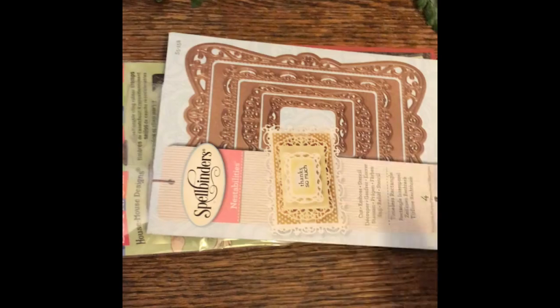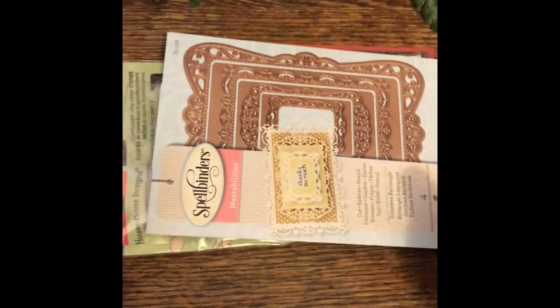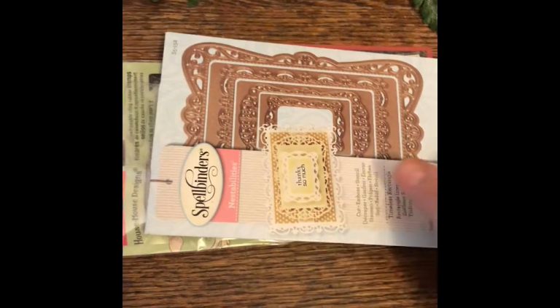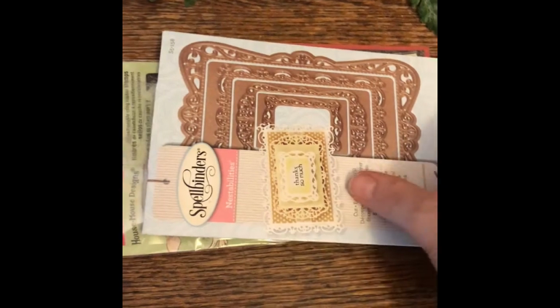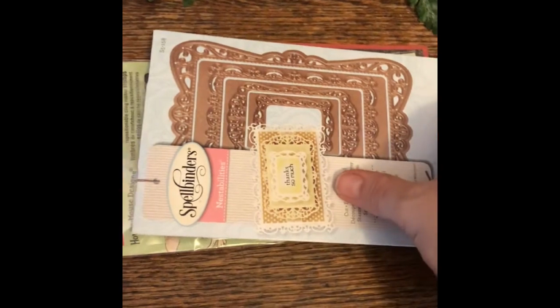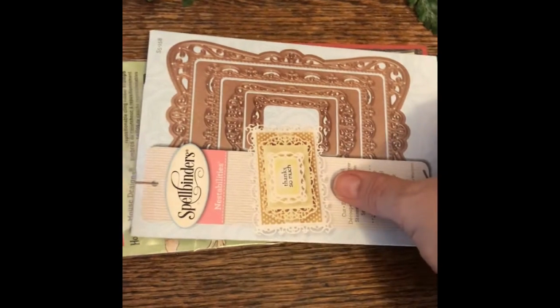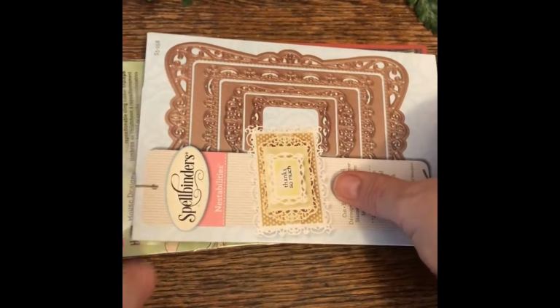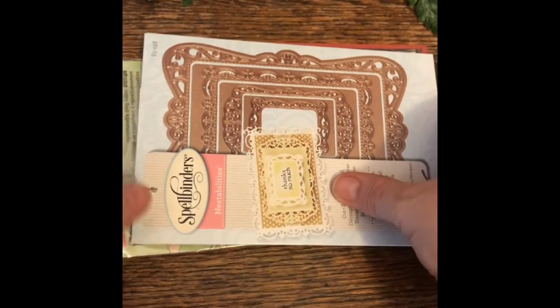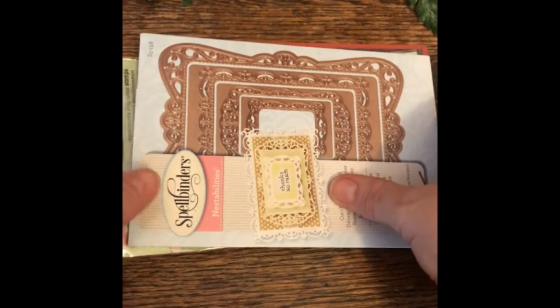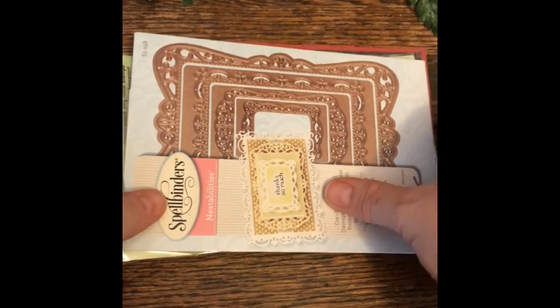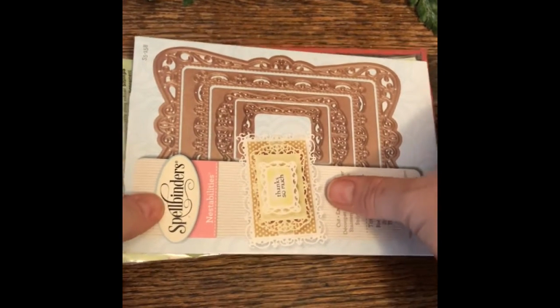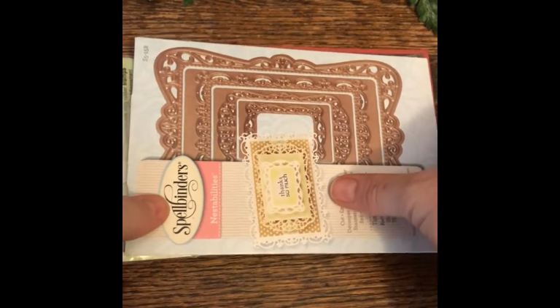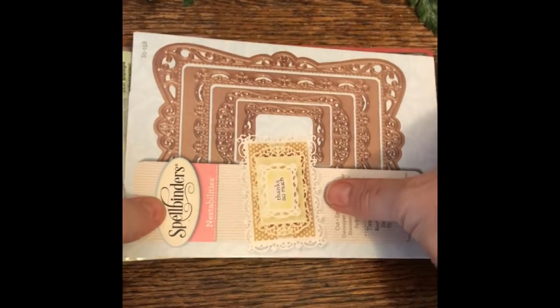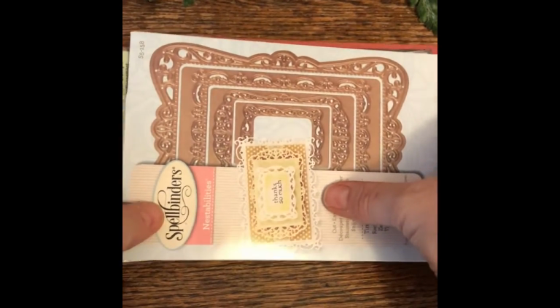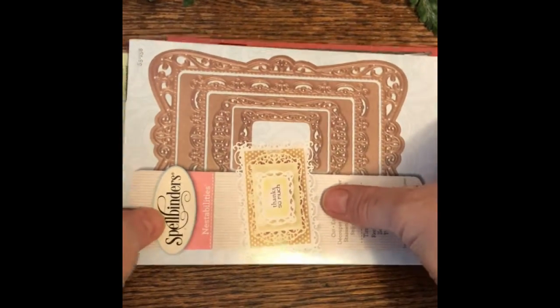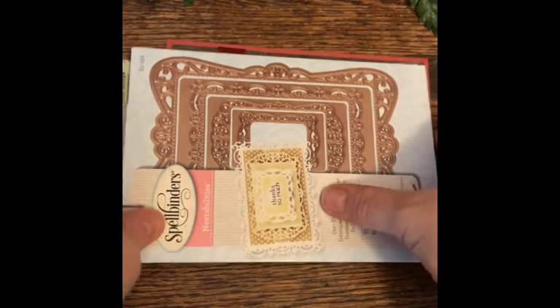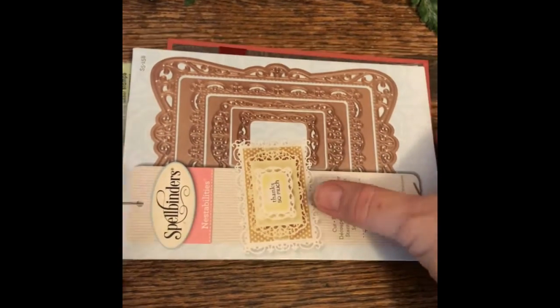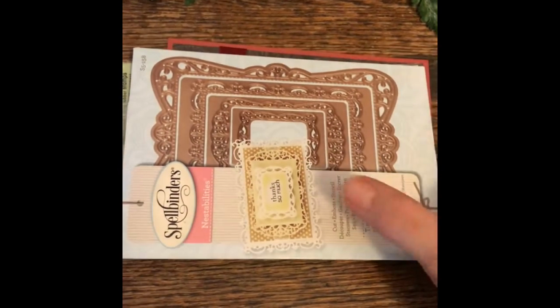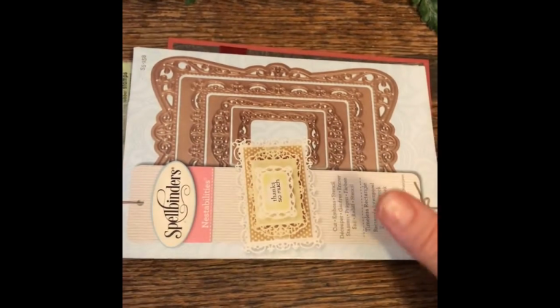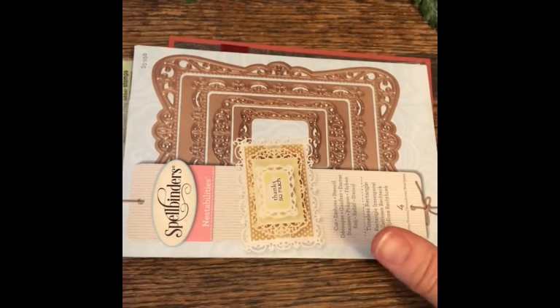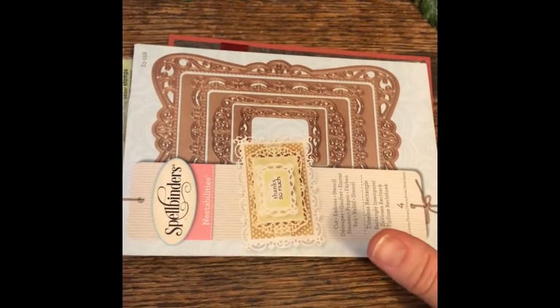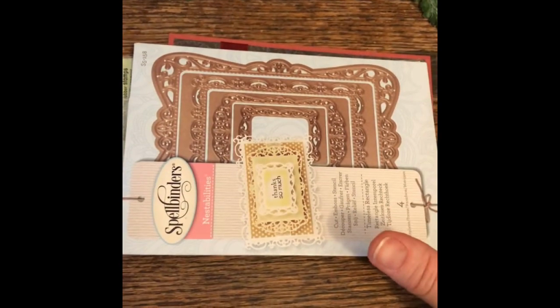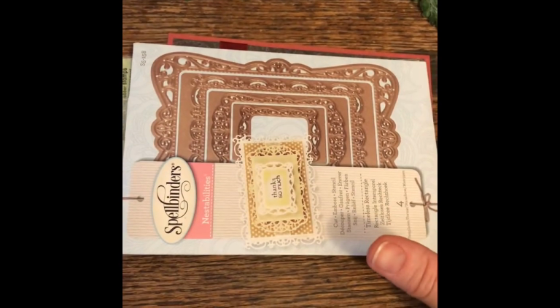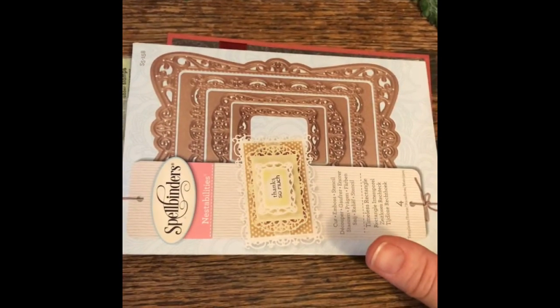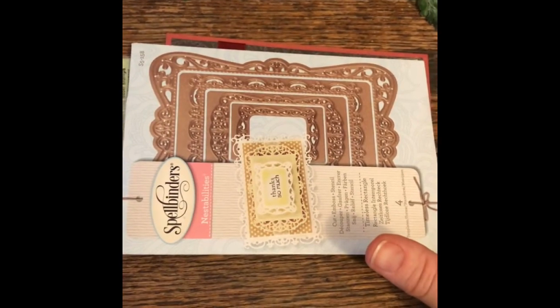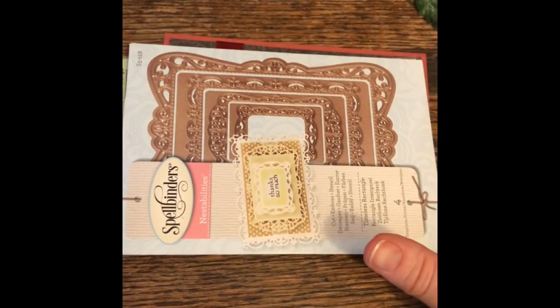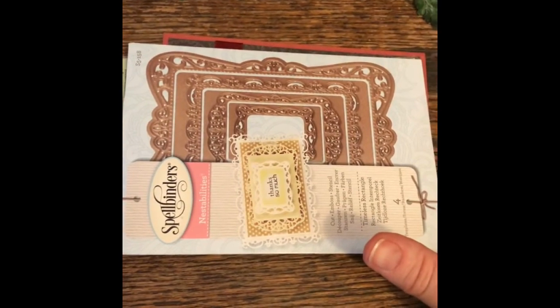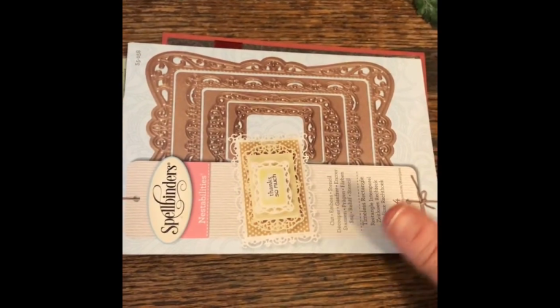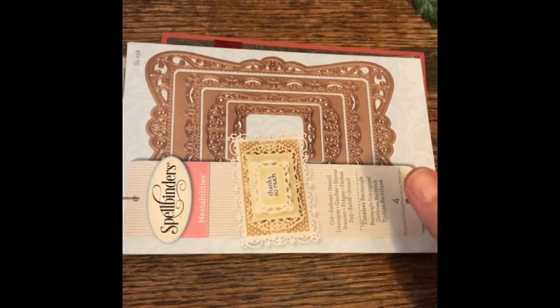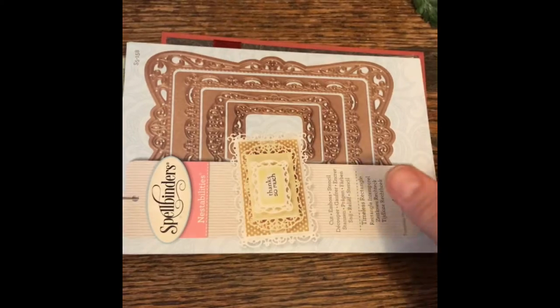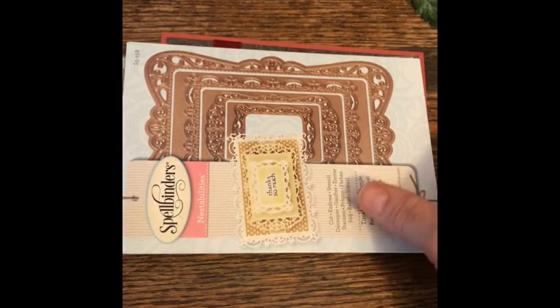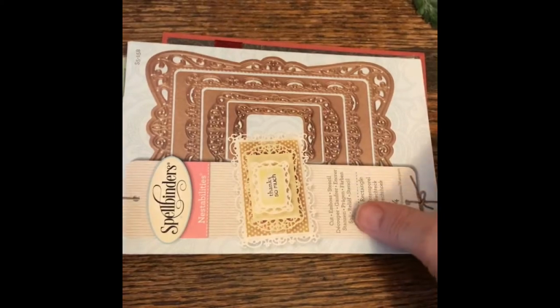Hey guys, it's Candy, and I am here to show you the card I made for the House Mouse collab.